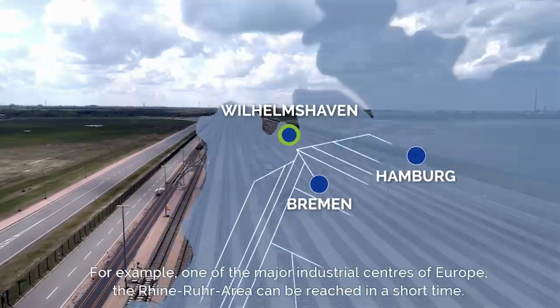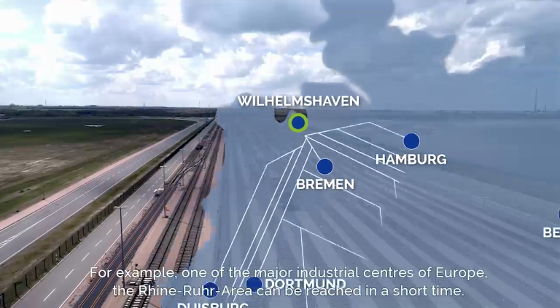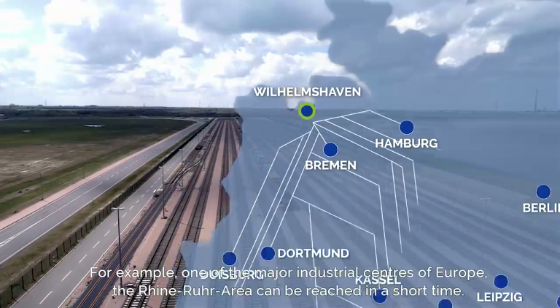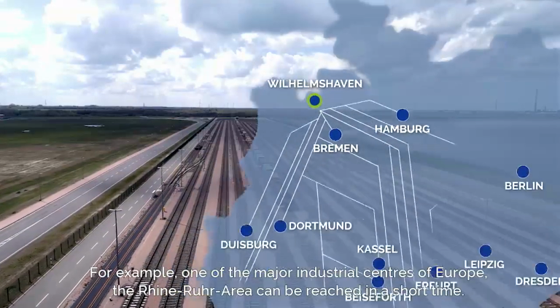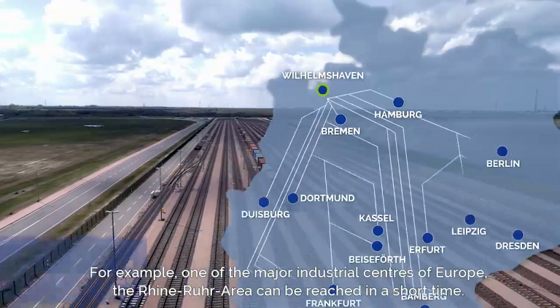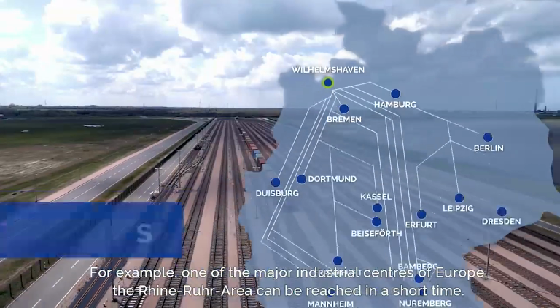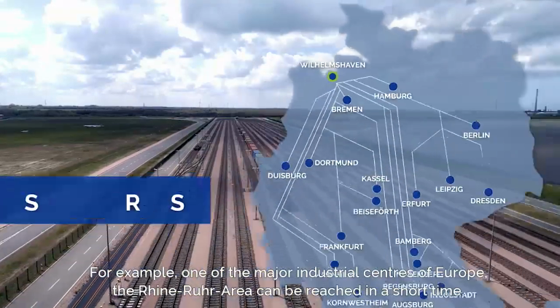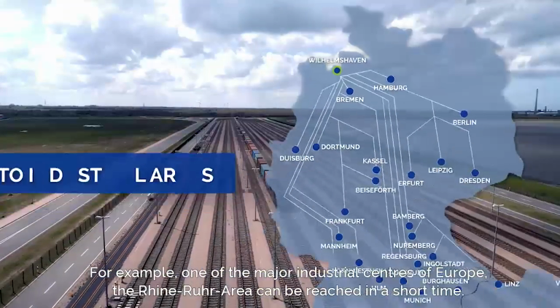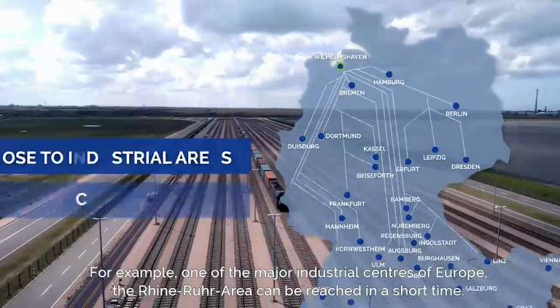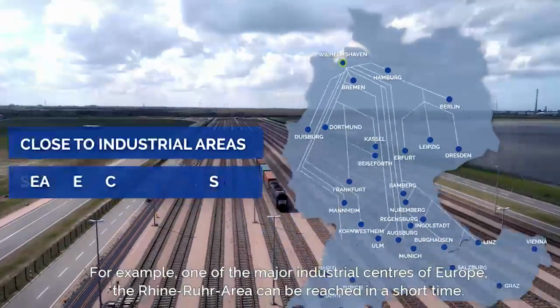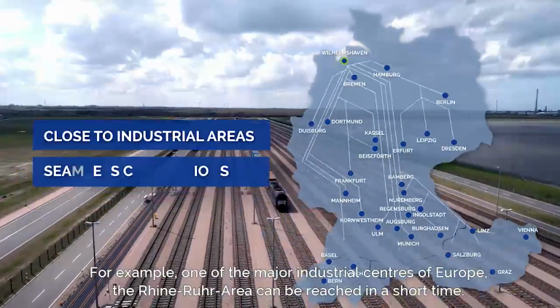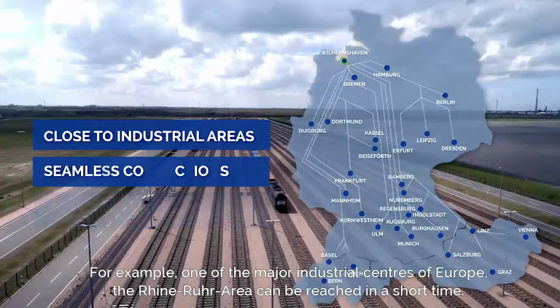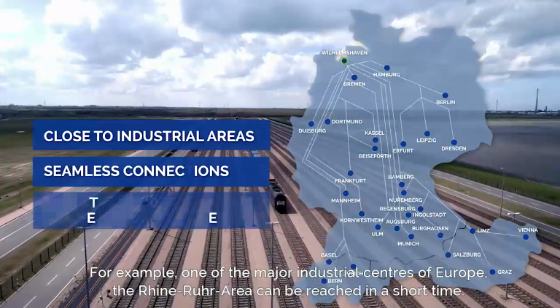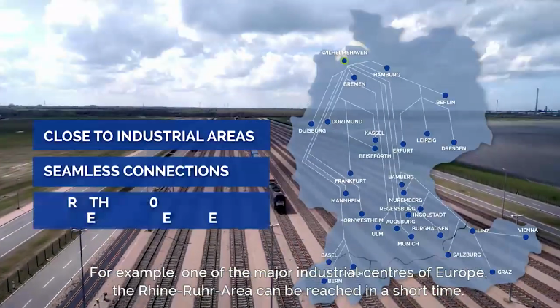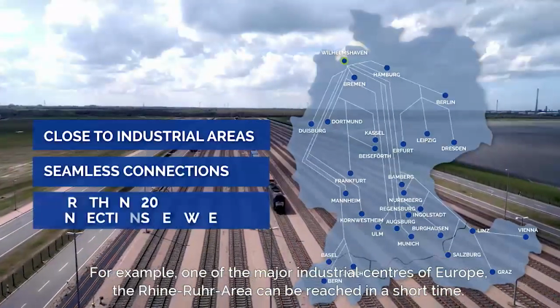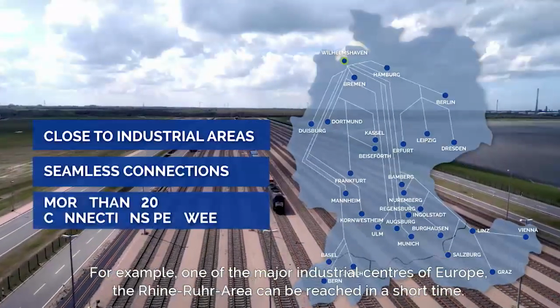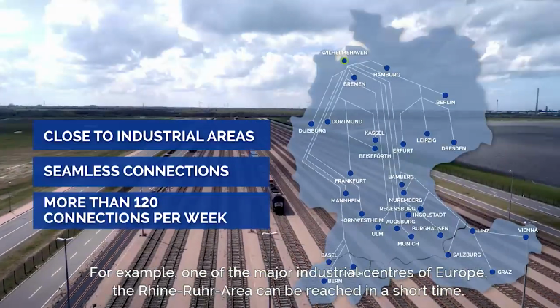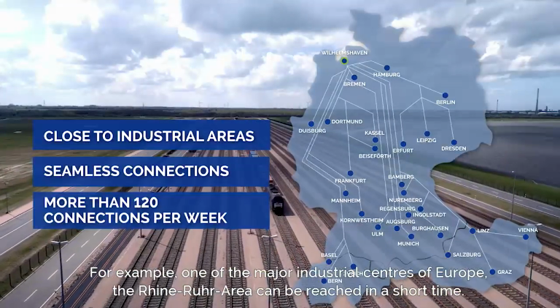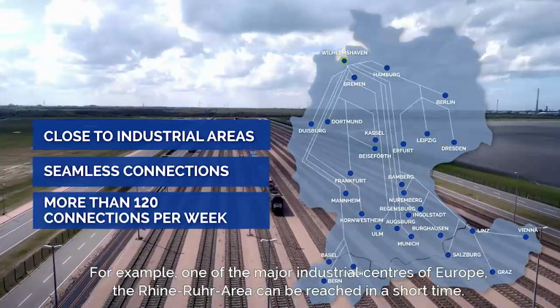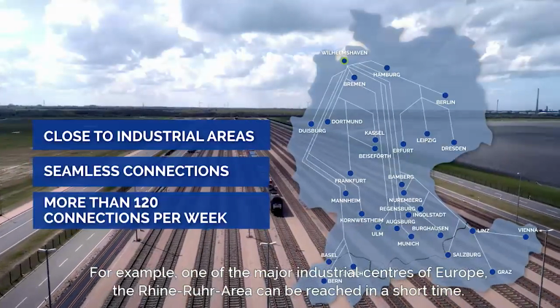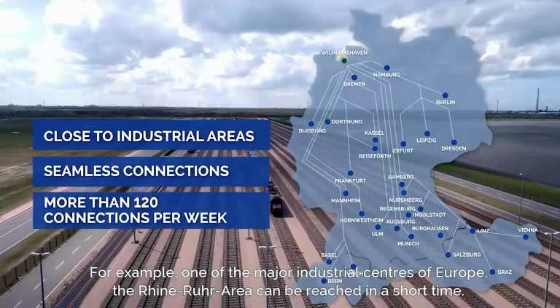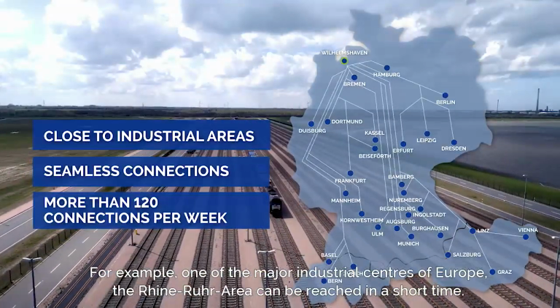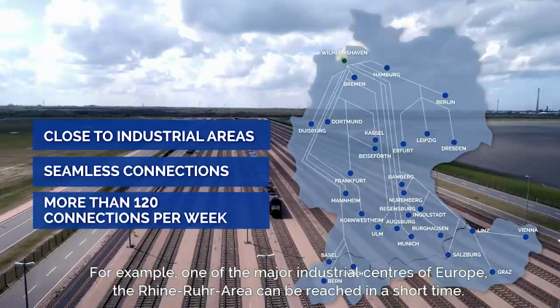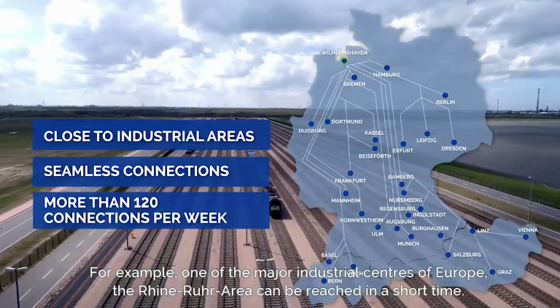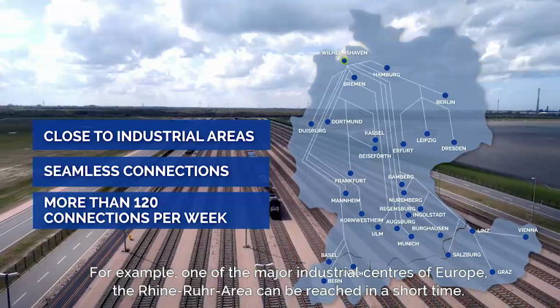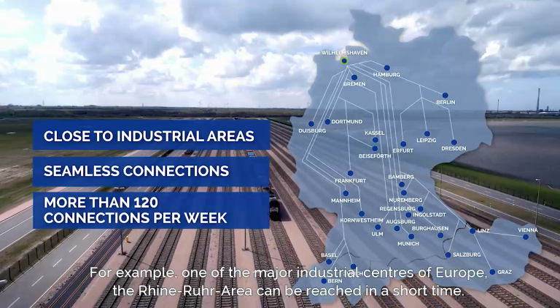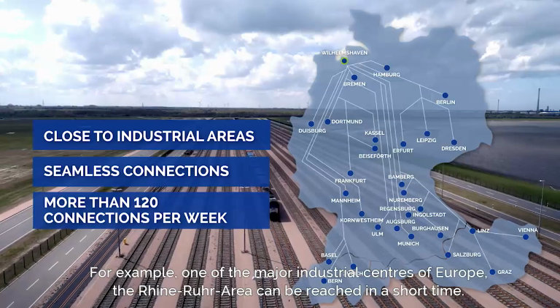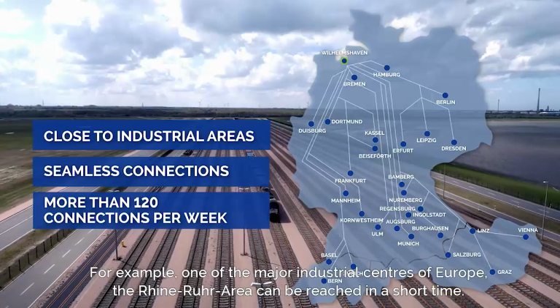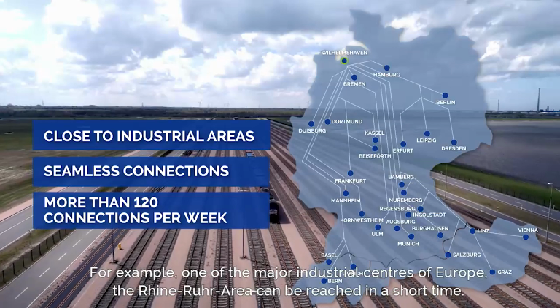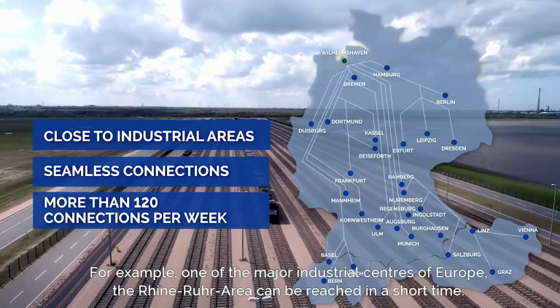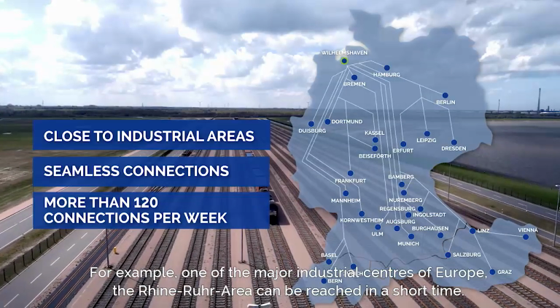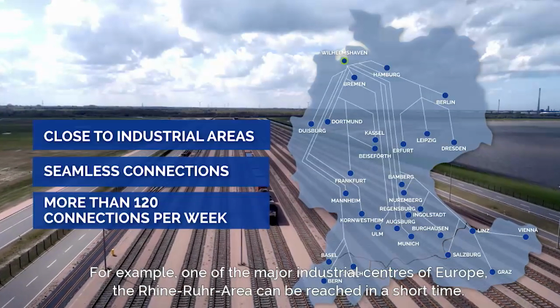For example, one of the major industrial centers of Europe, the Ruhr area, can be reached in a short time.